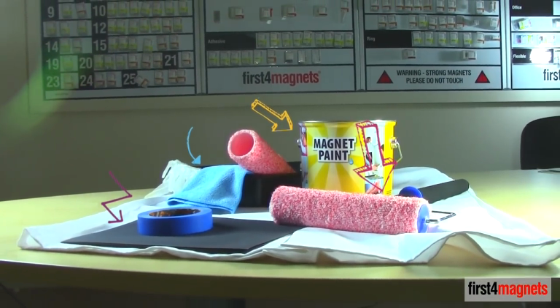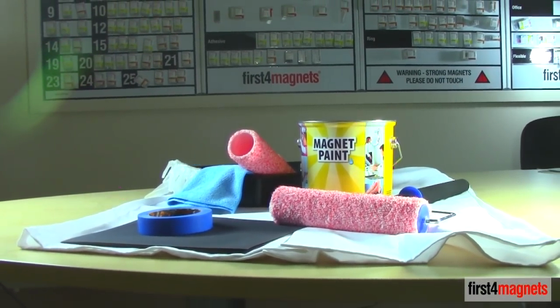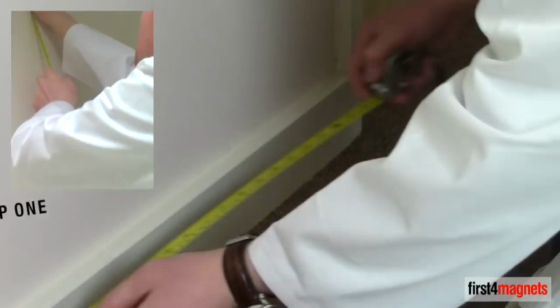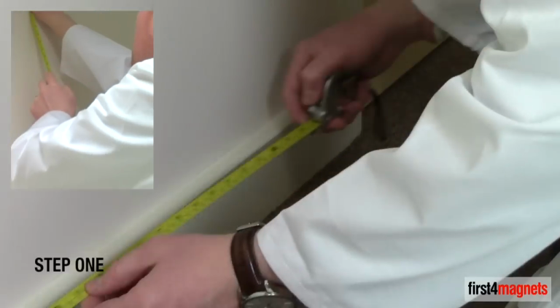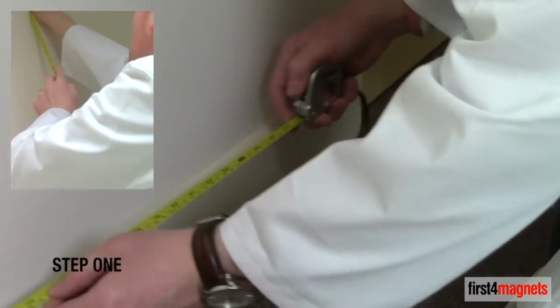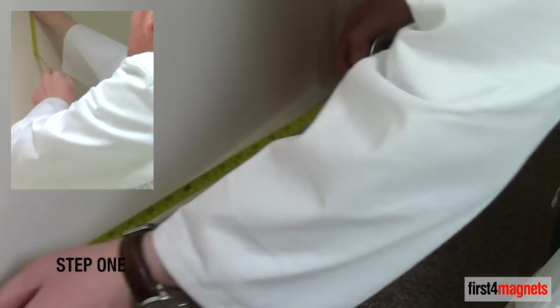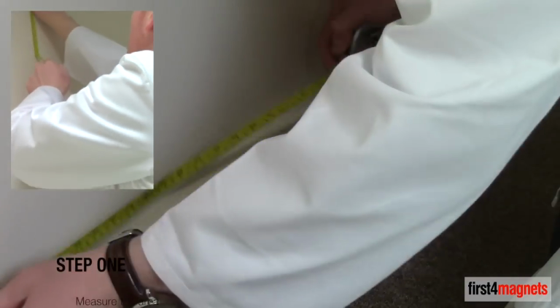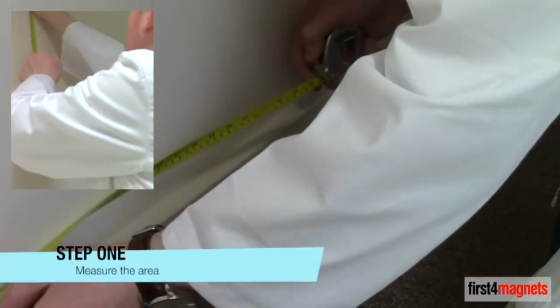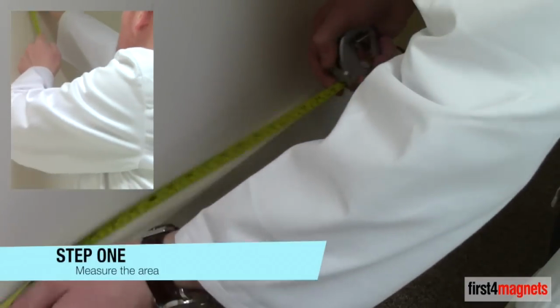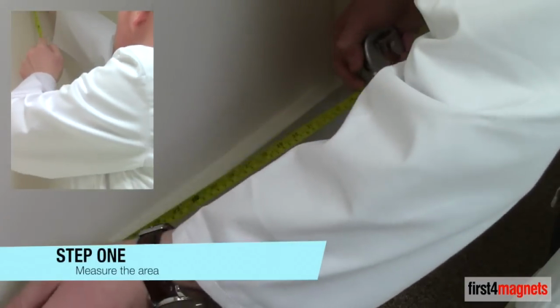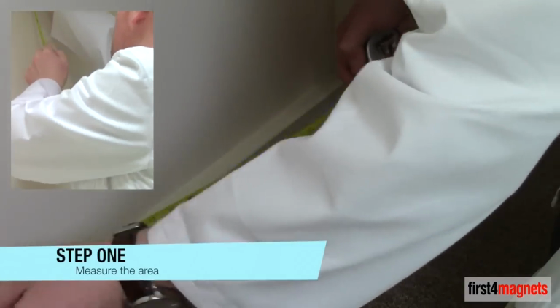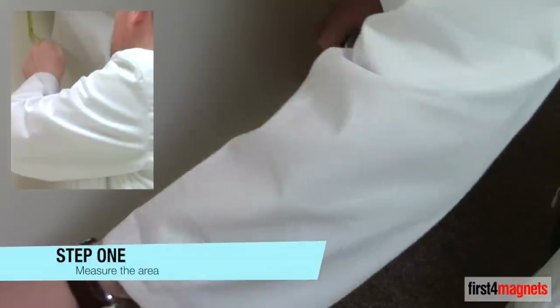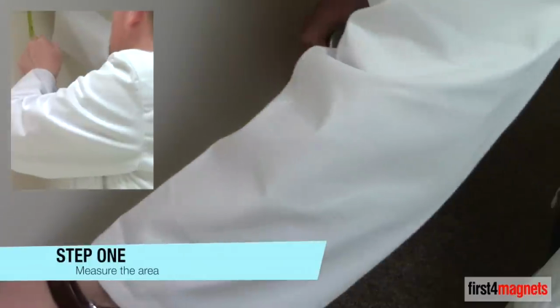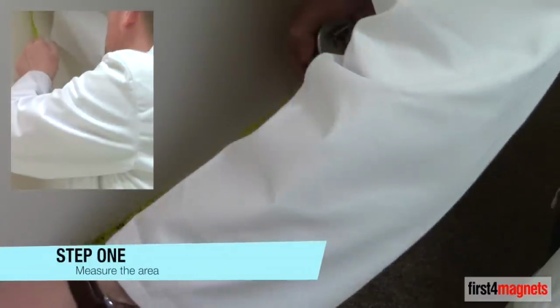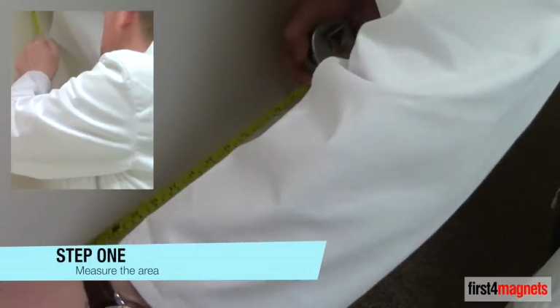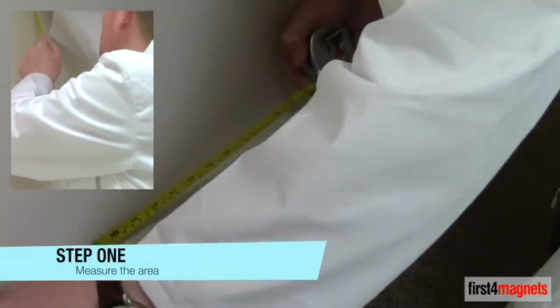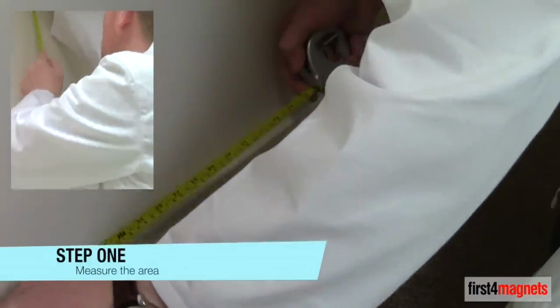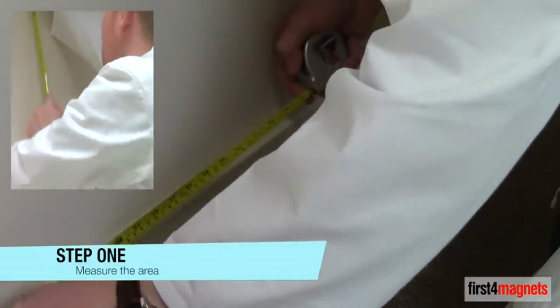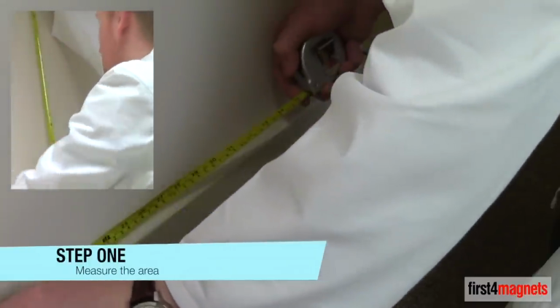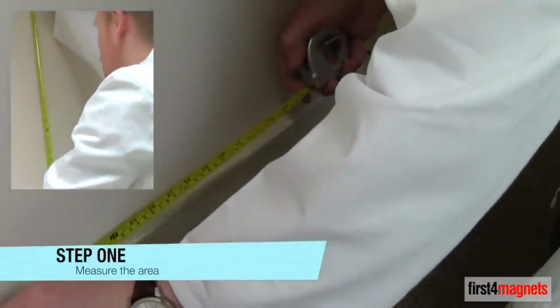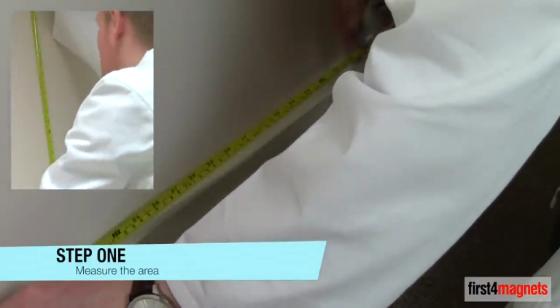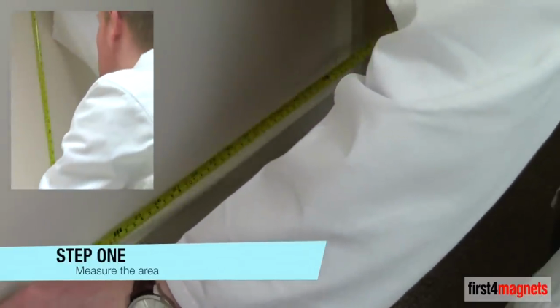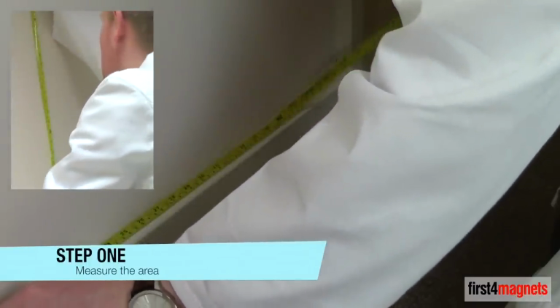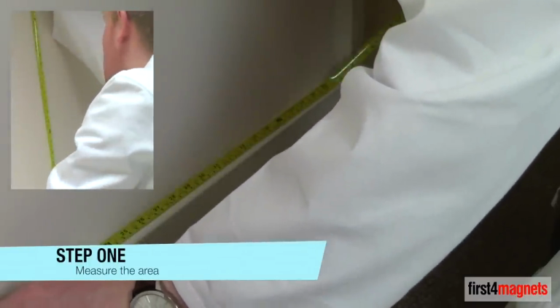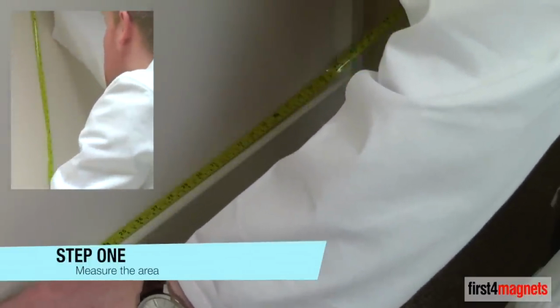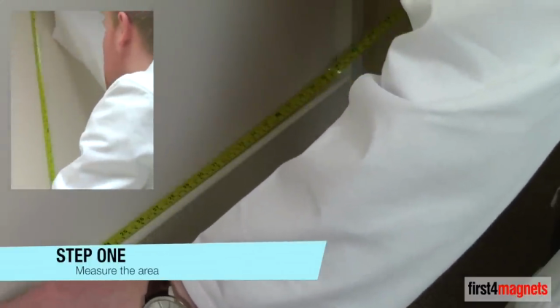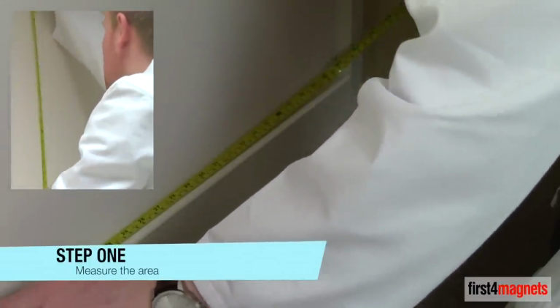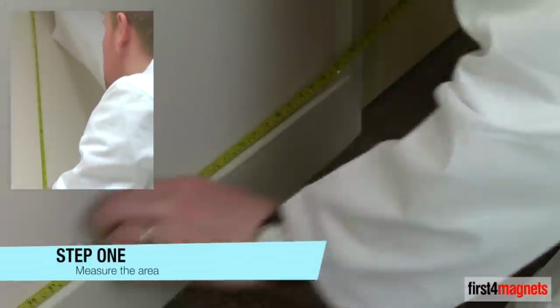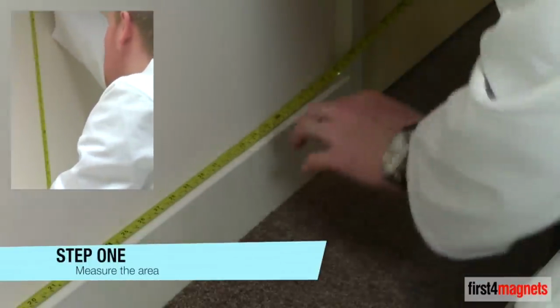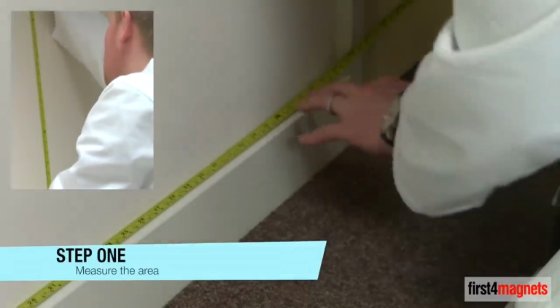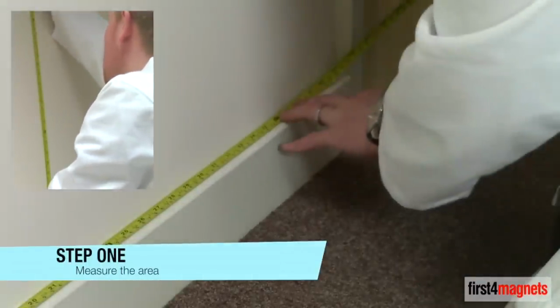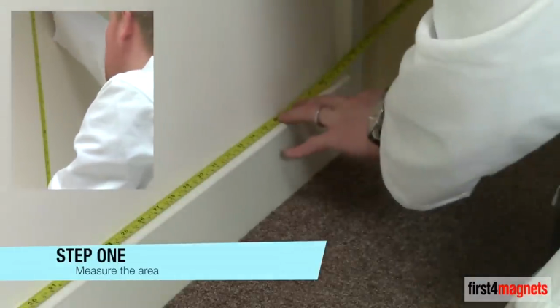Step 1: Measure the area to make sure you have the required amount of paint. Each tin is clearly labelled.